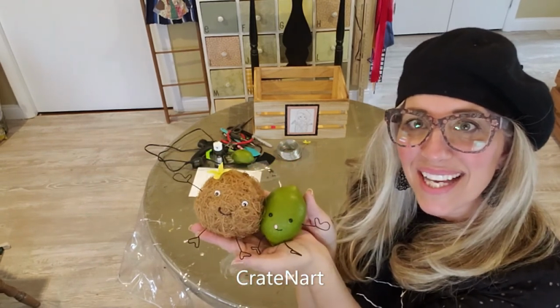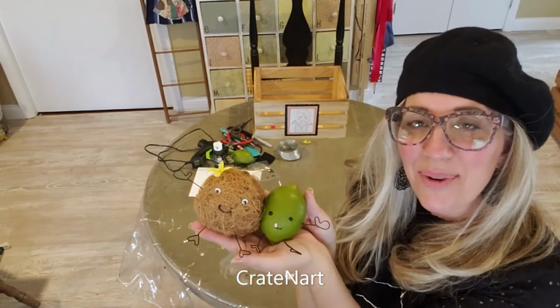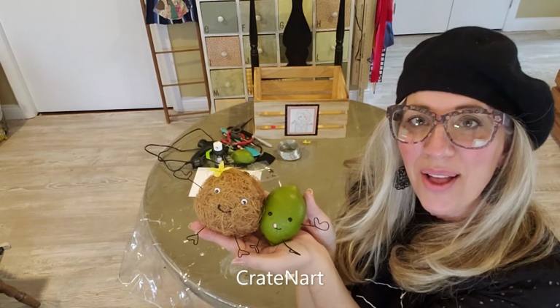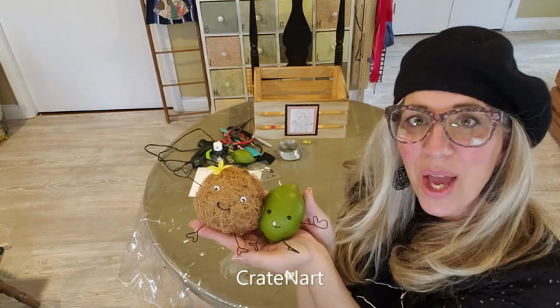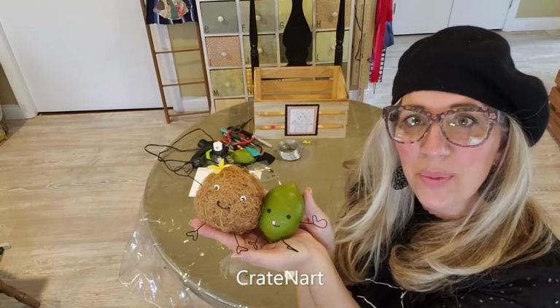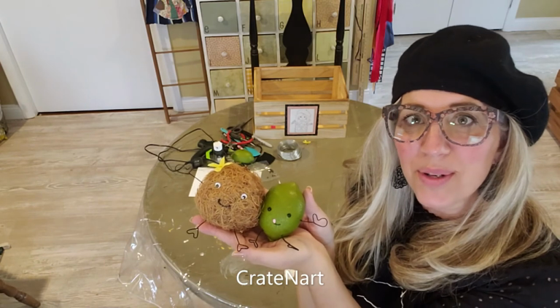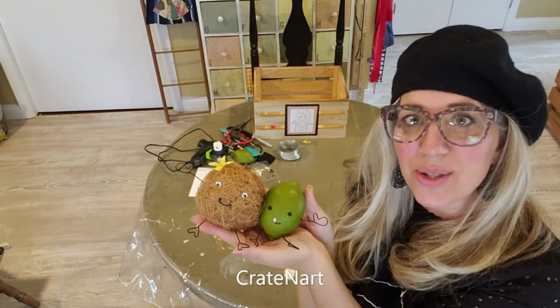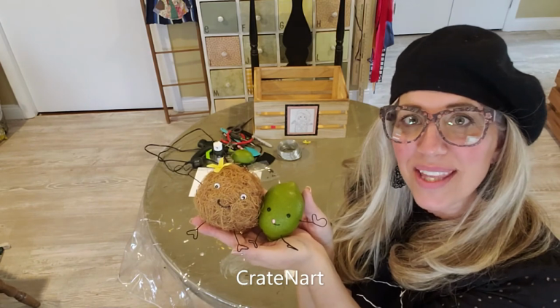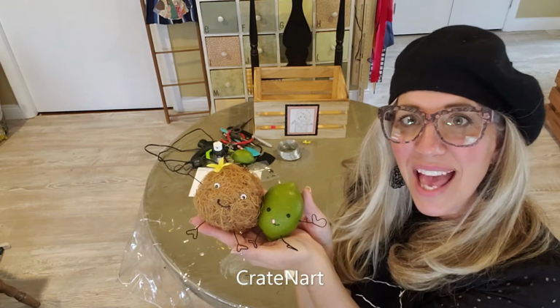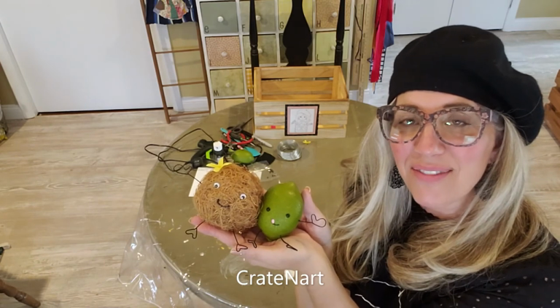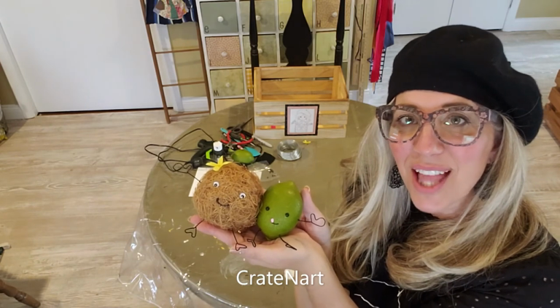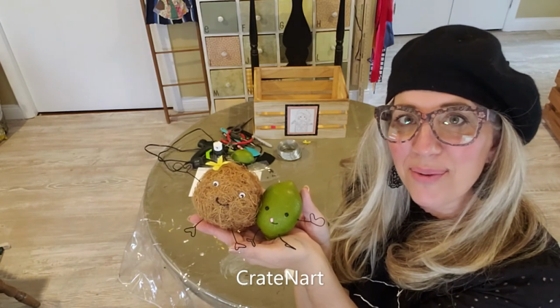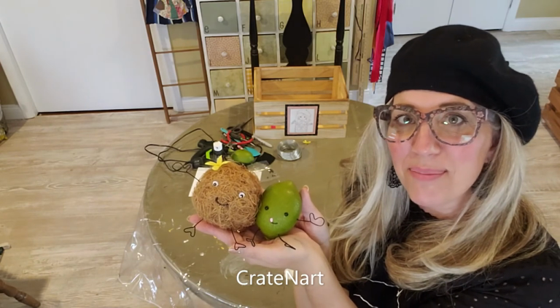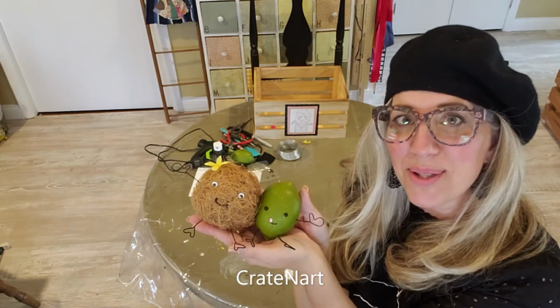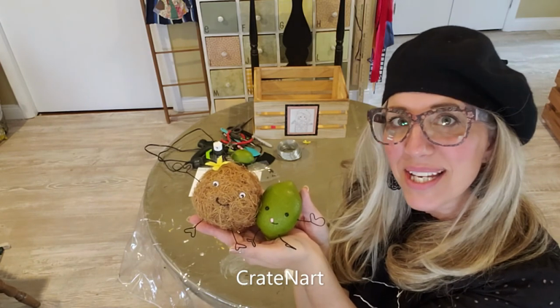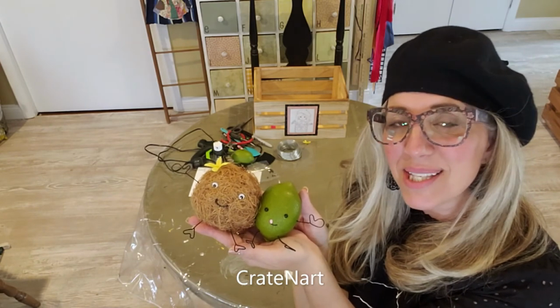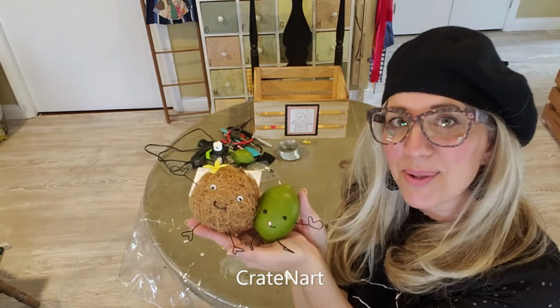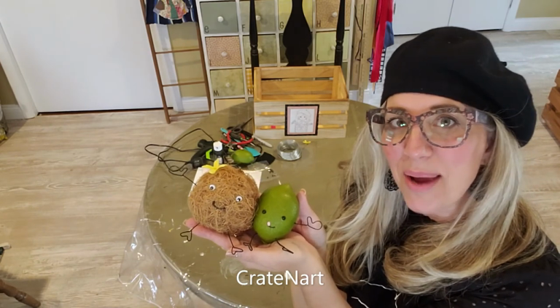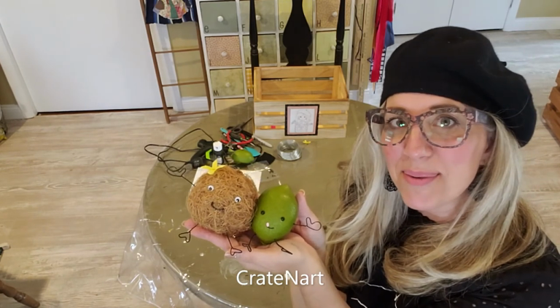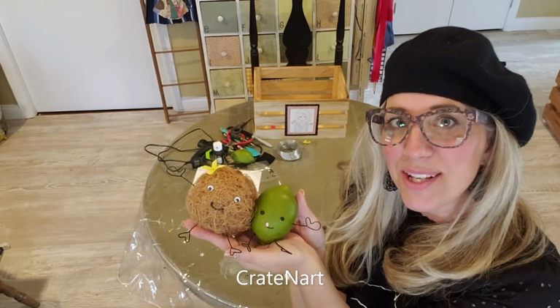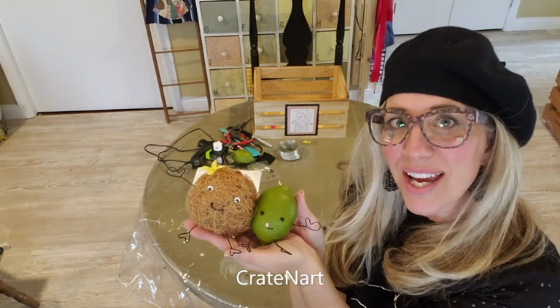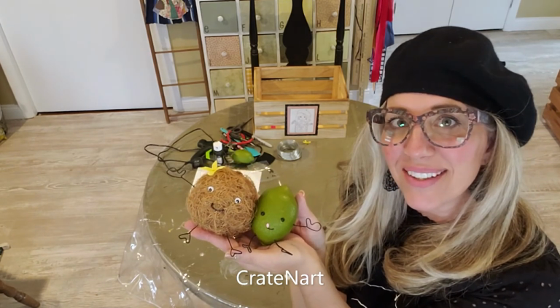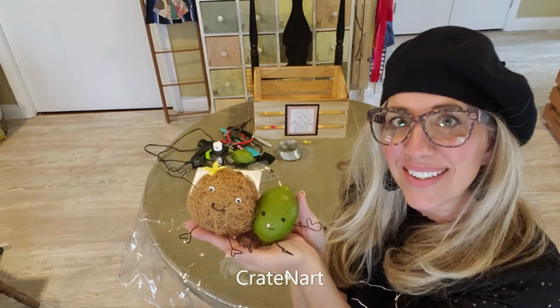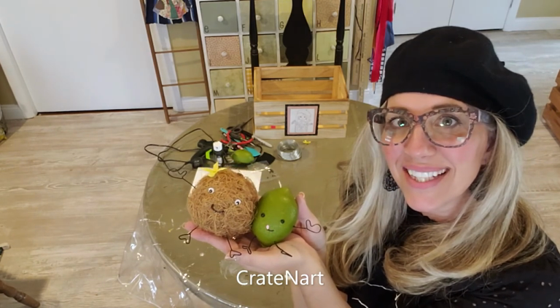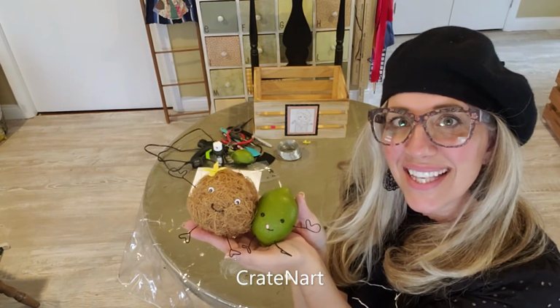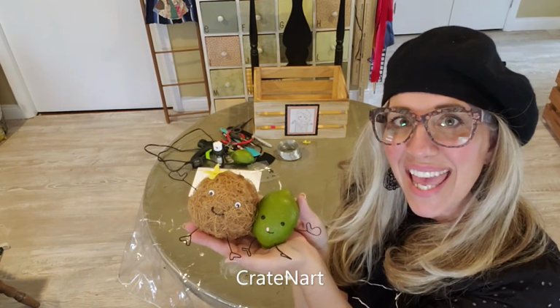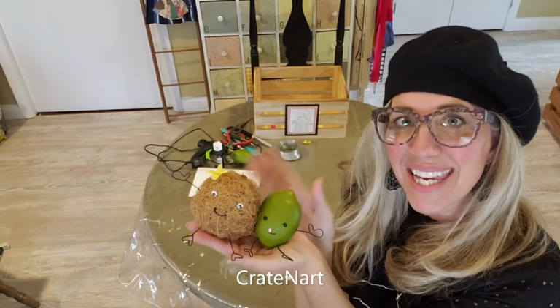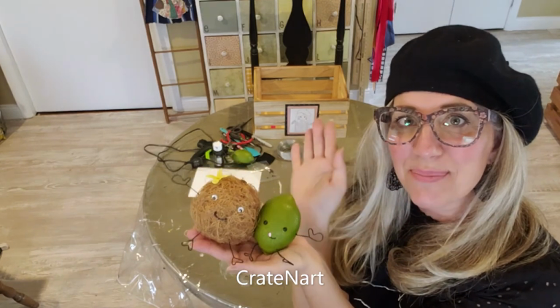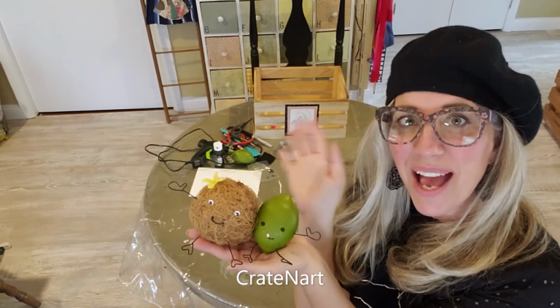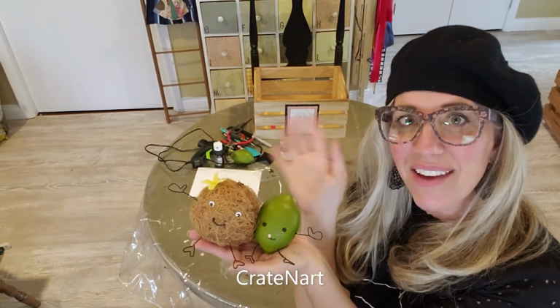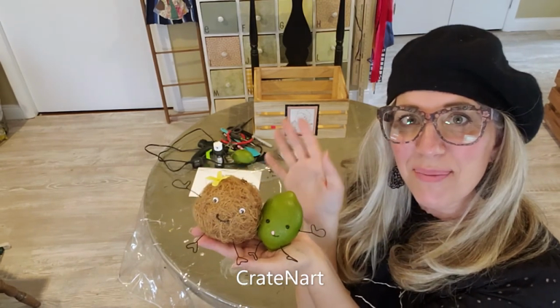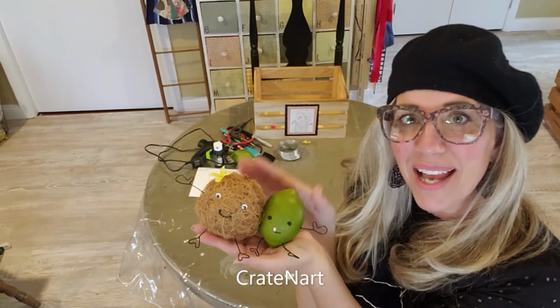Well, I hope you enjoyed that. If you like what I'm doing, subscribe to my channel. Thanks, bye everybody.